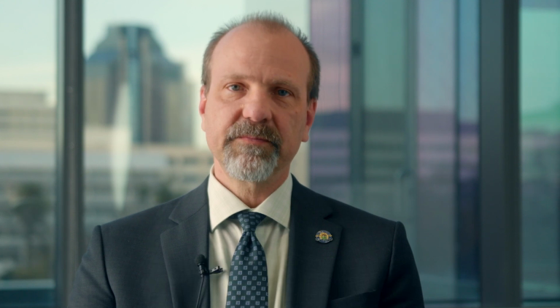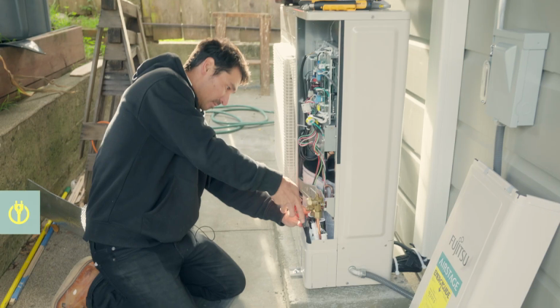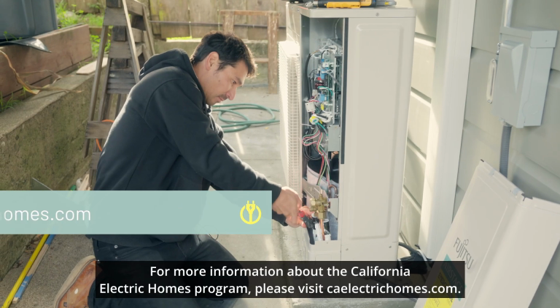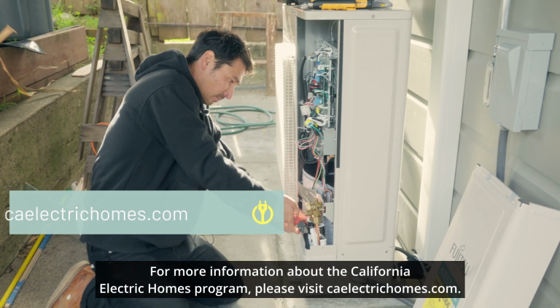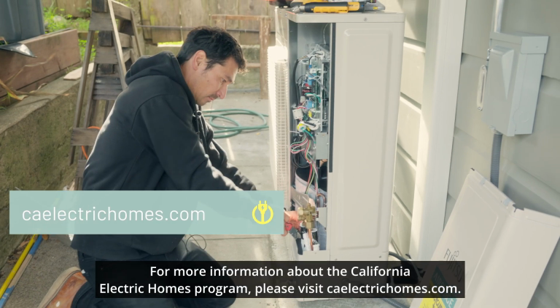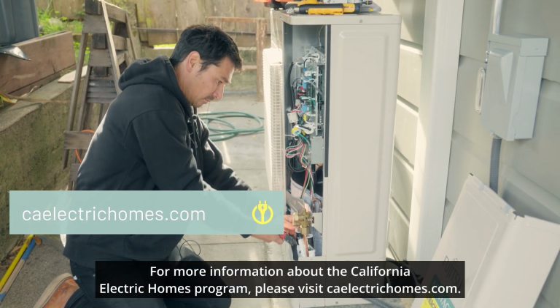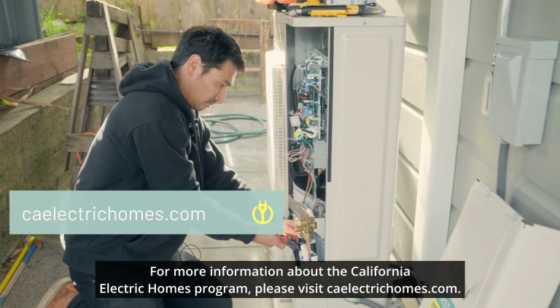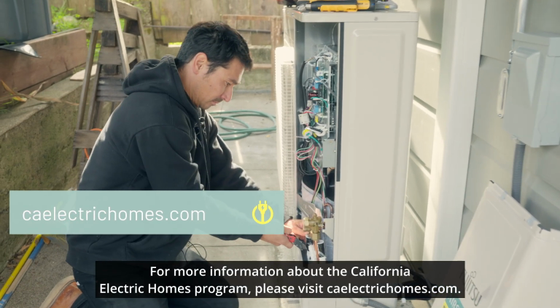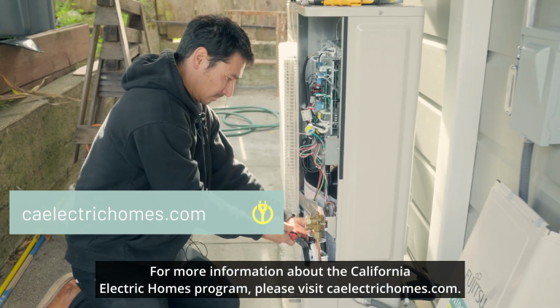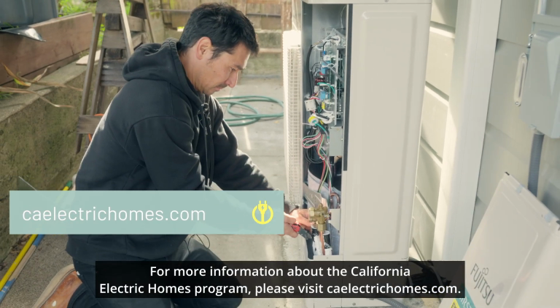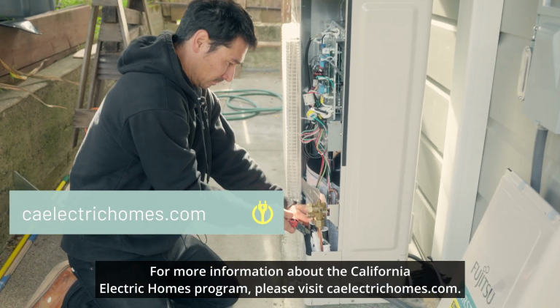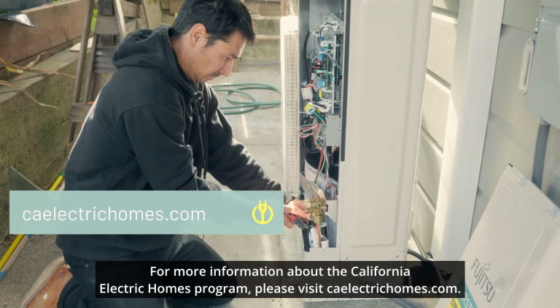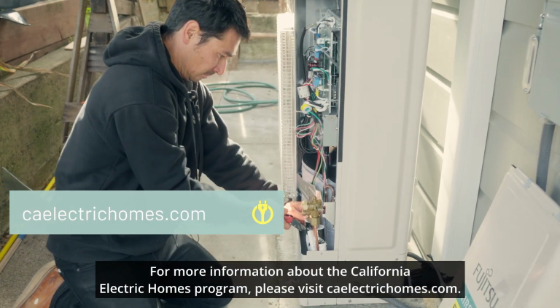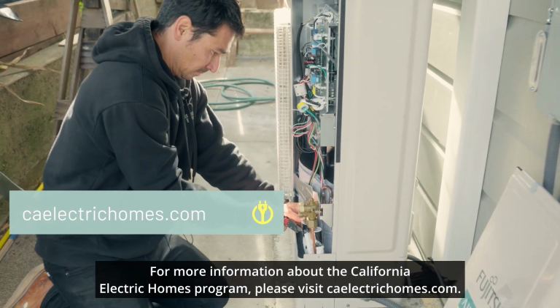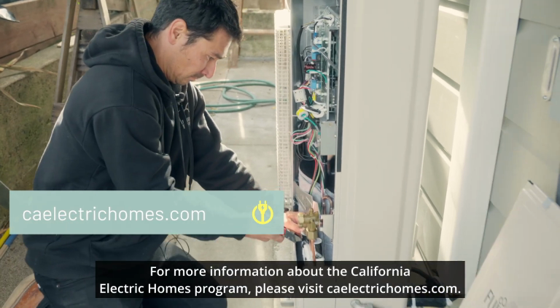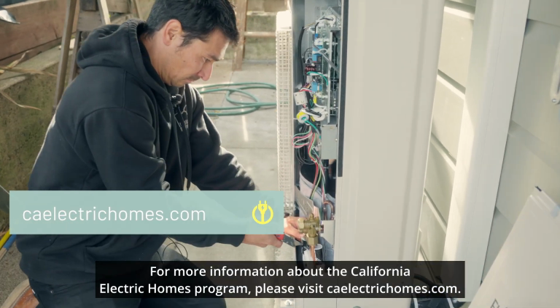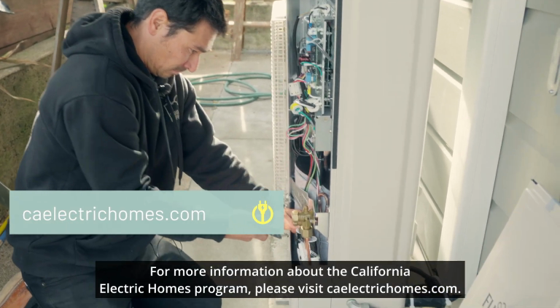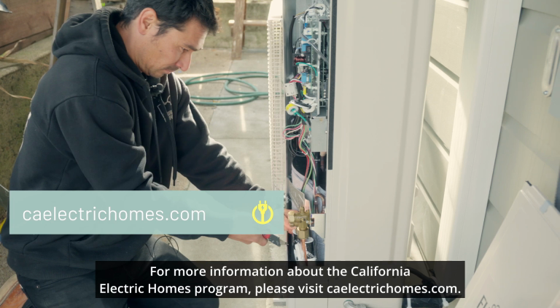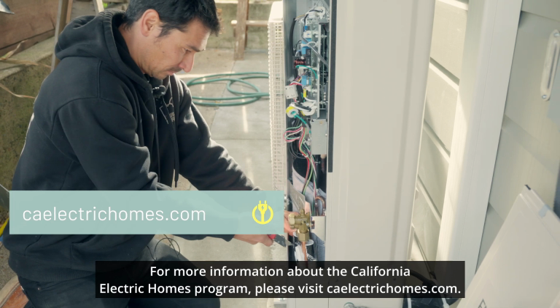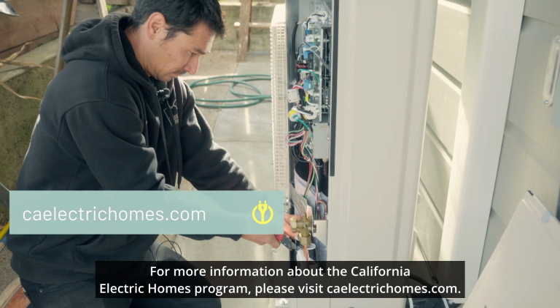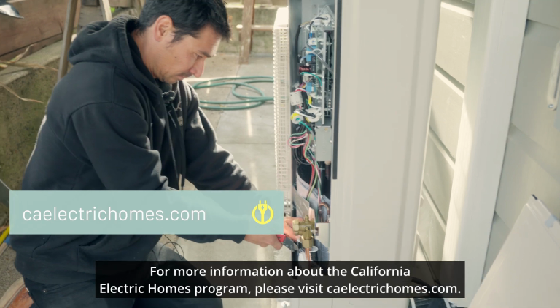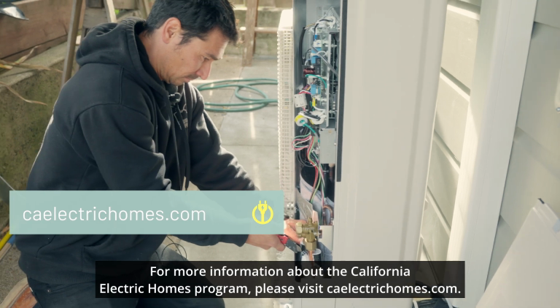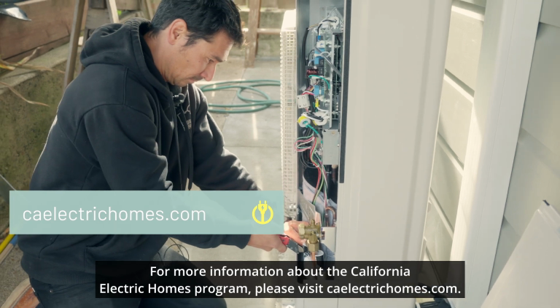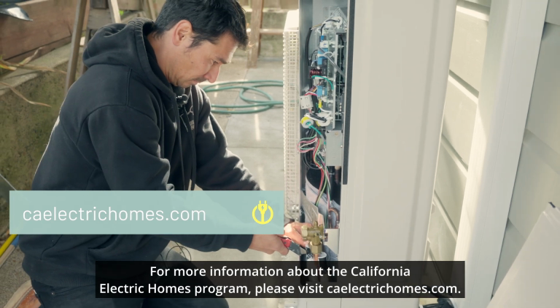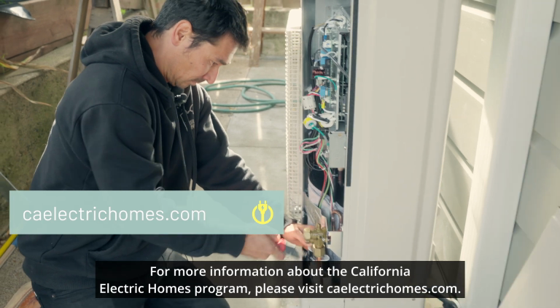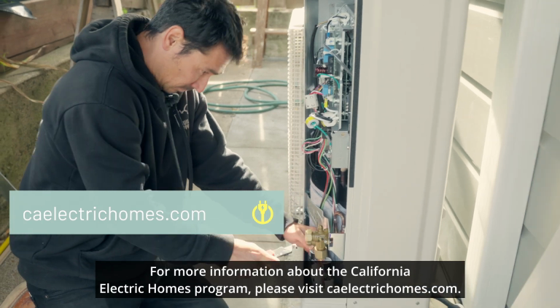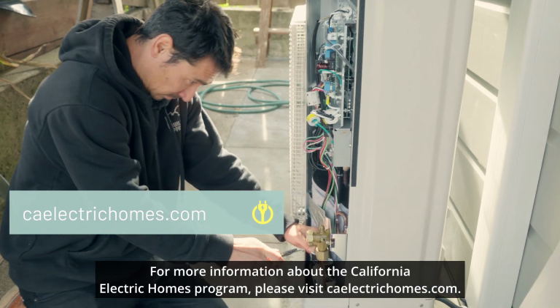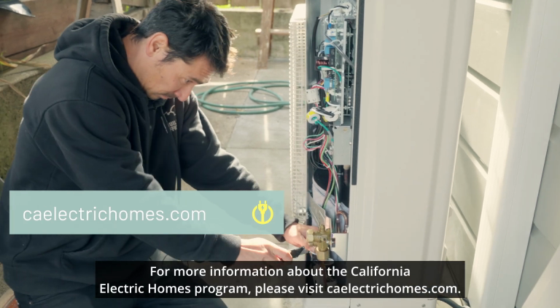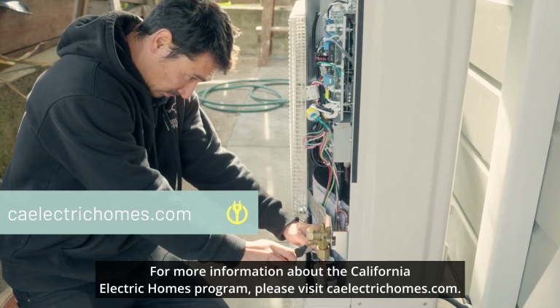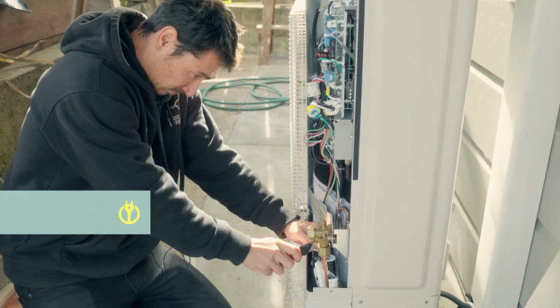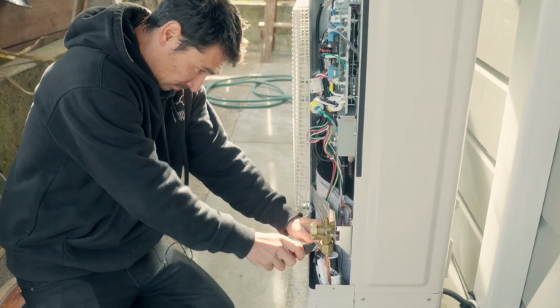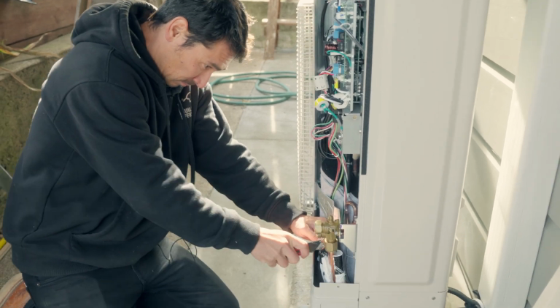For more information about the California Electric Homes program, please visit caelectrichomes.com.